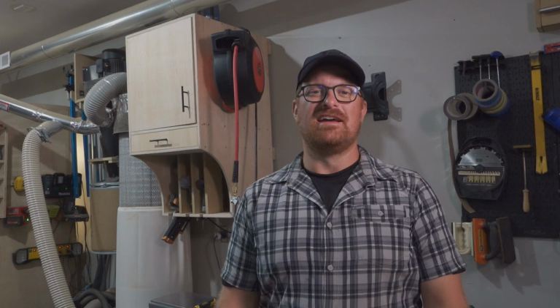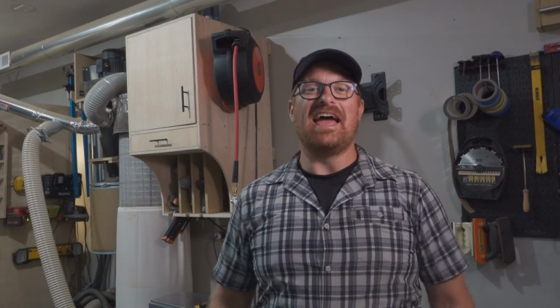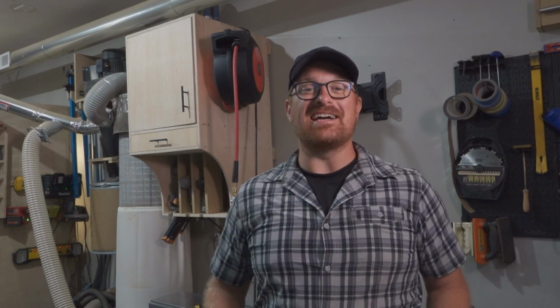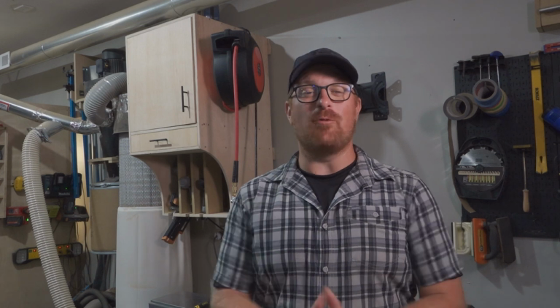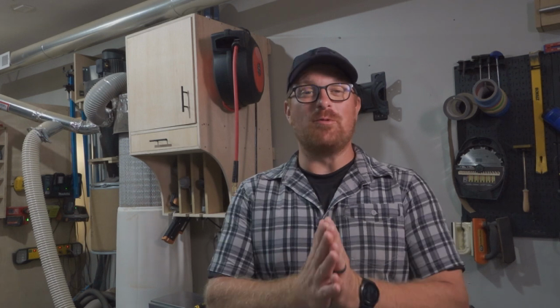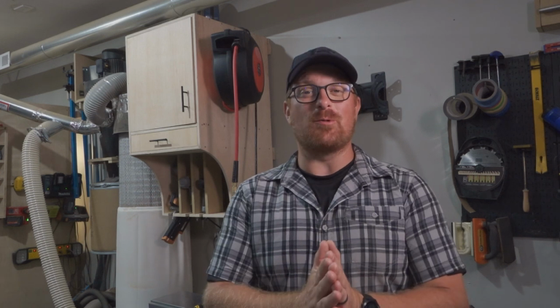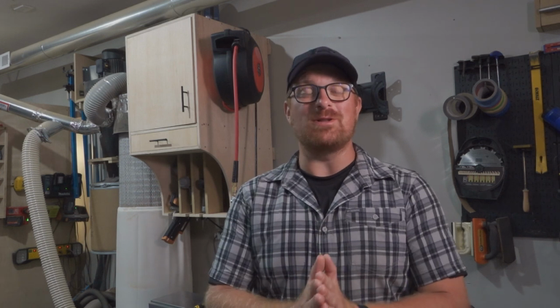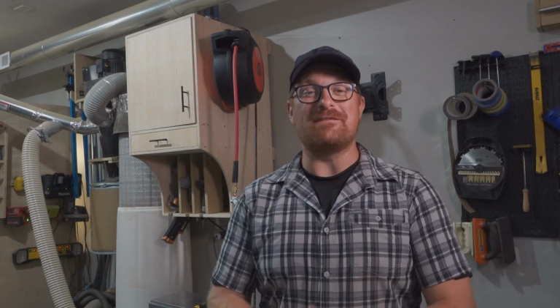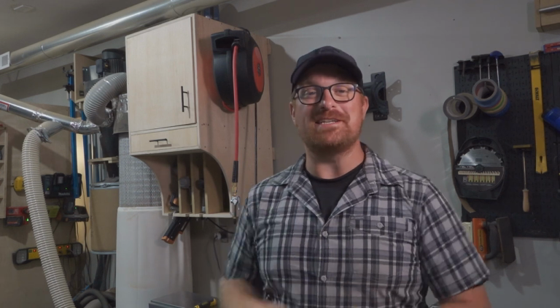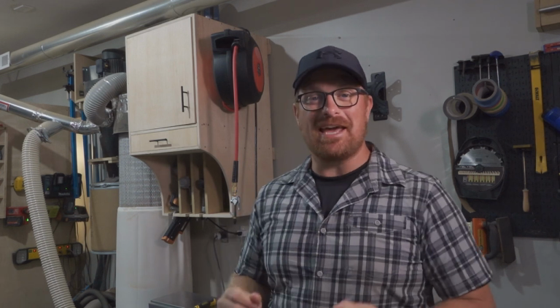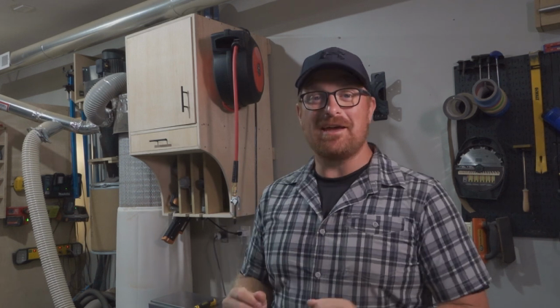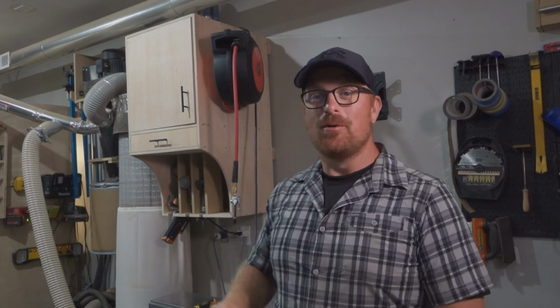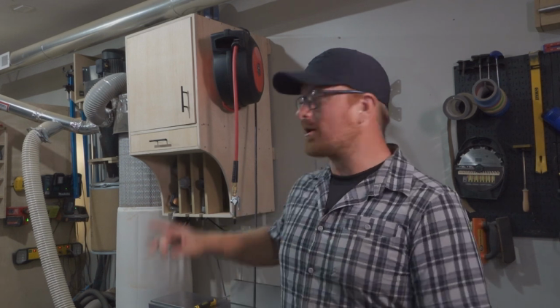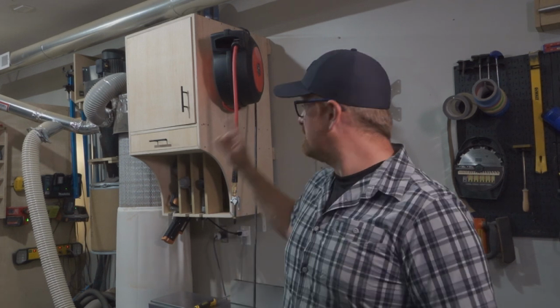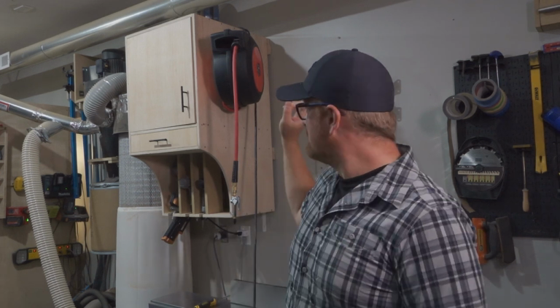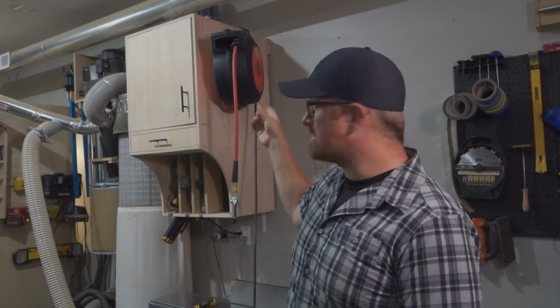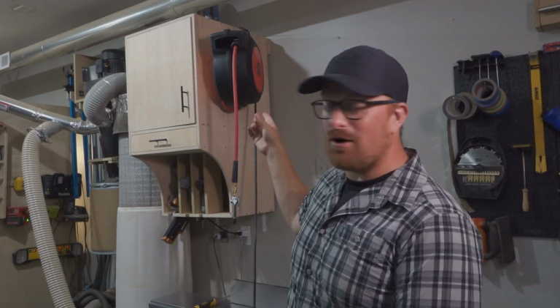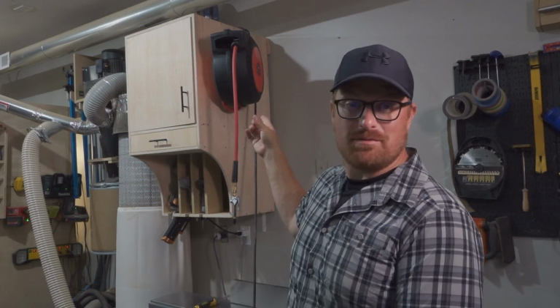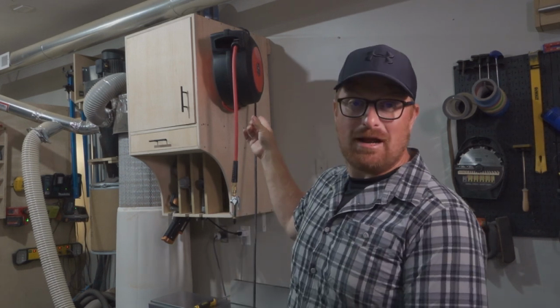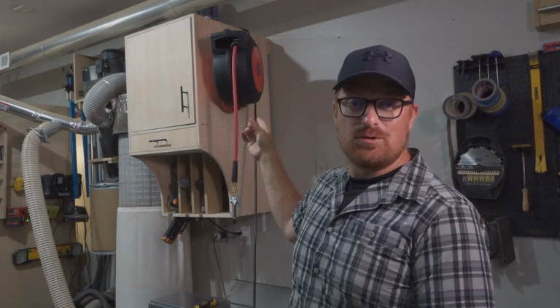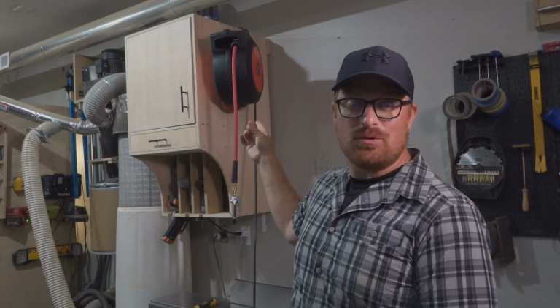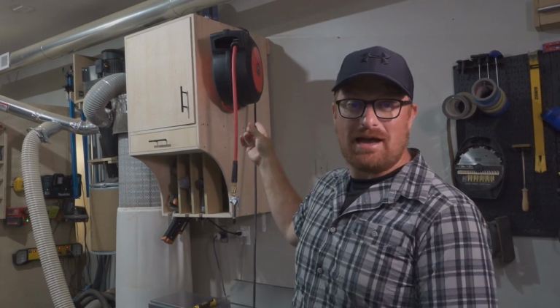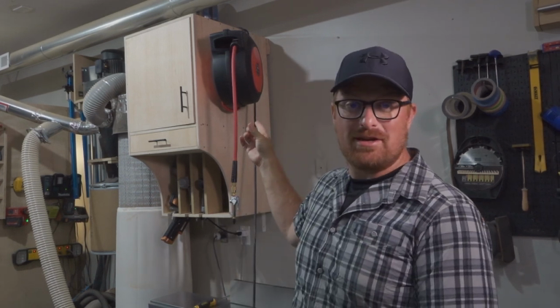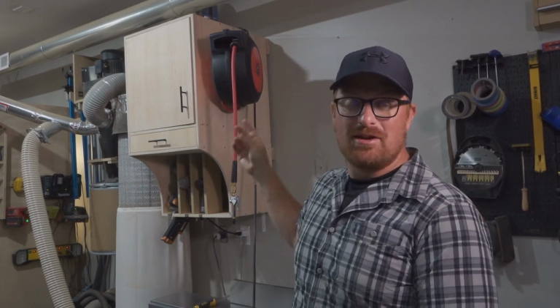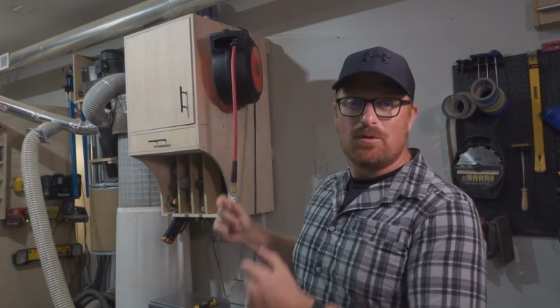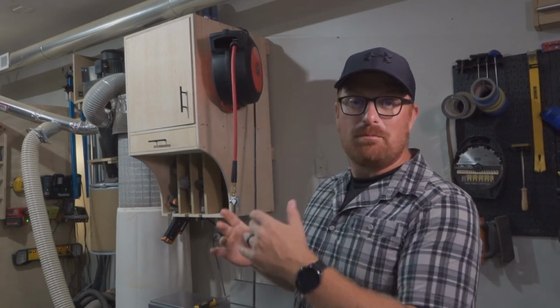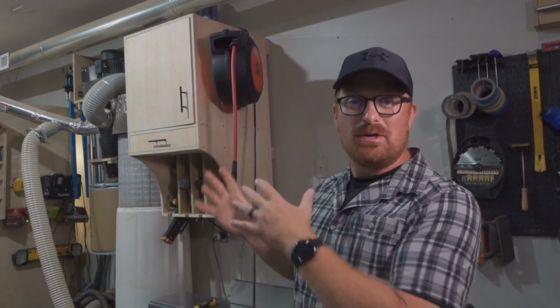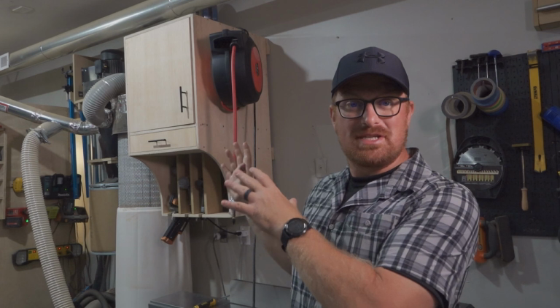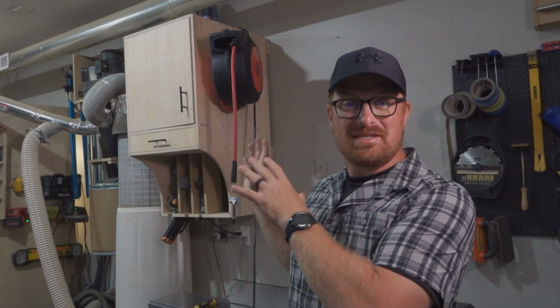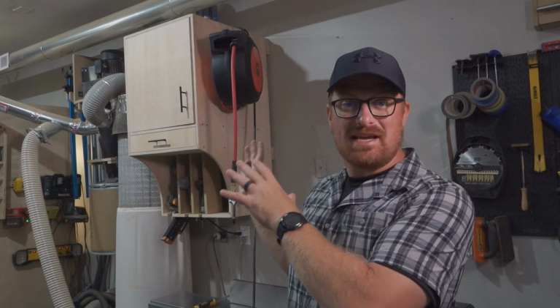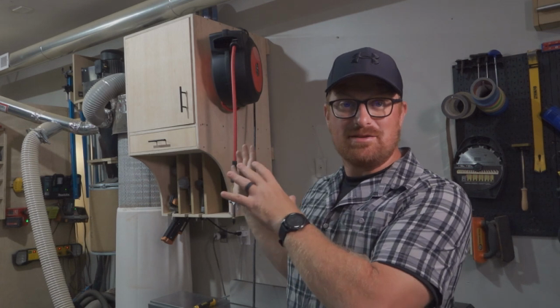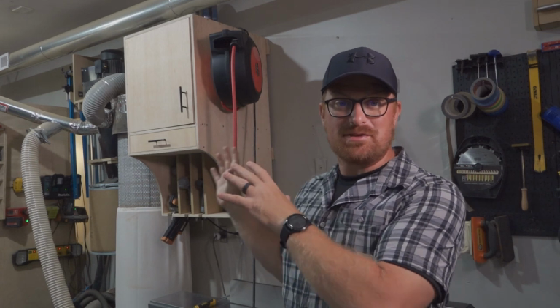Hey guys, welcome to Woodwork Life. Today we're going to build this awesome air tool cabinet with a built-in silencer.